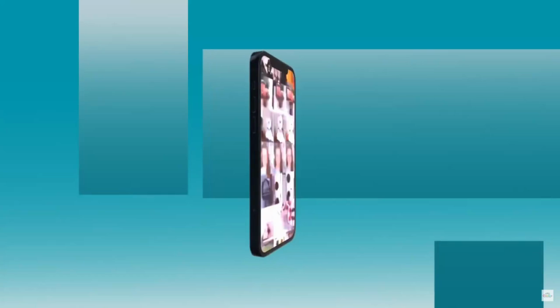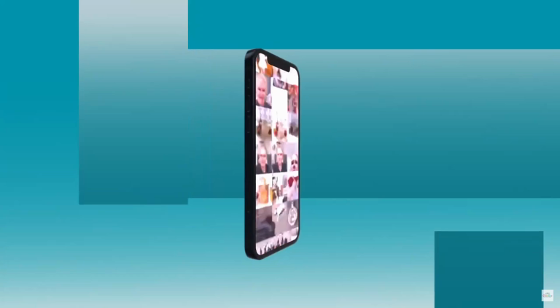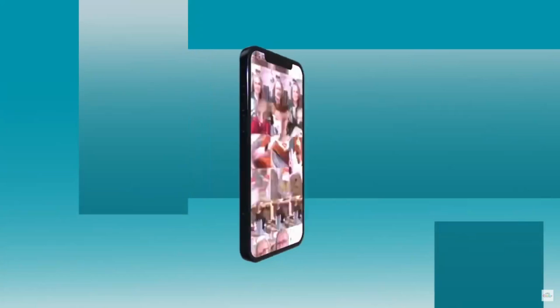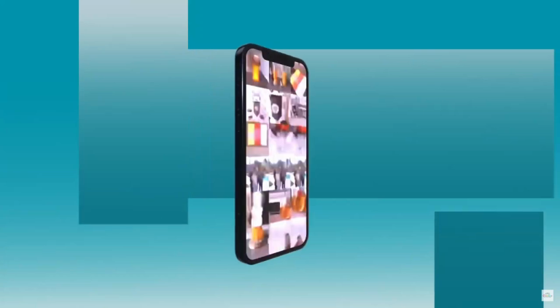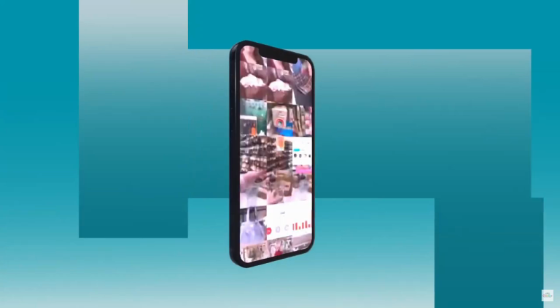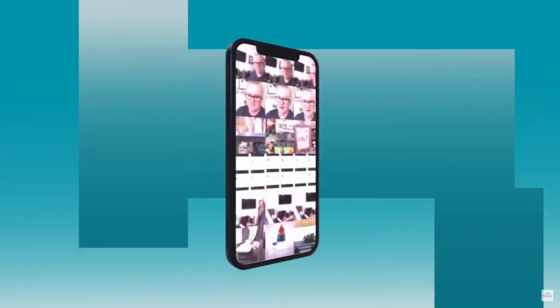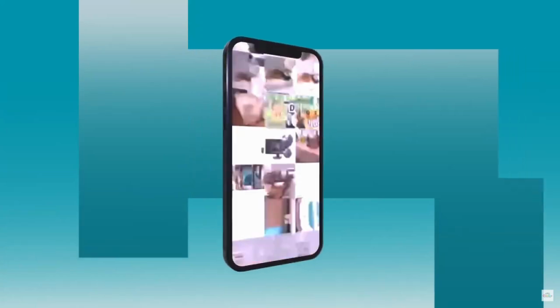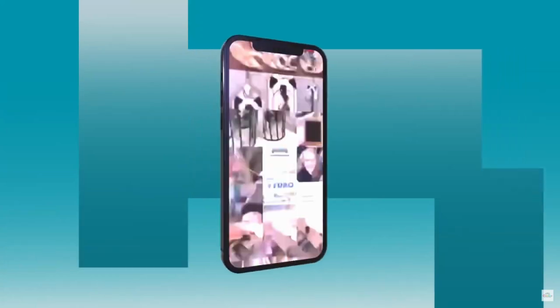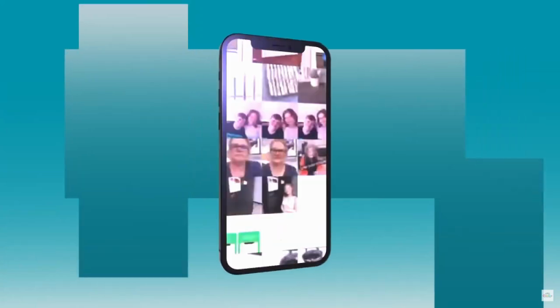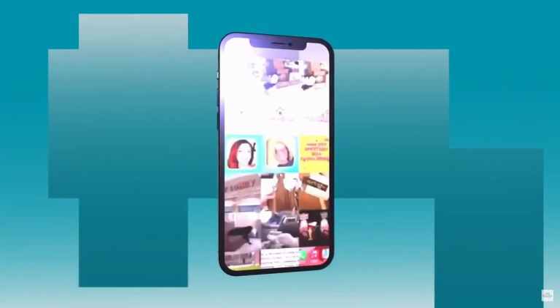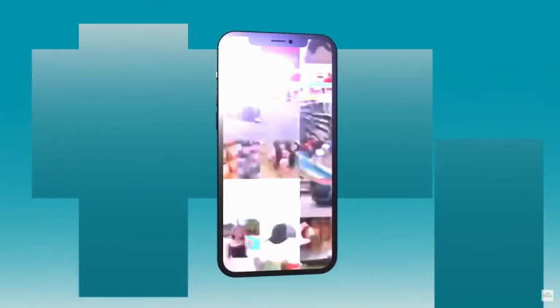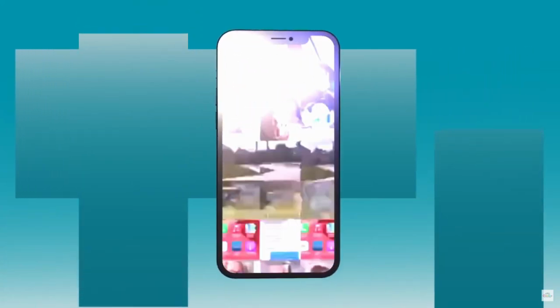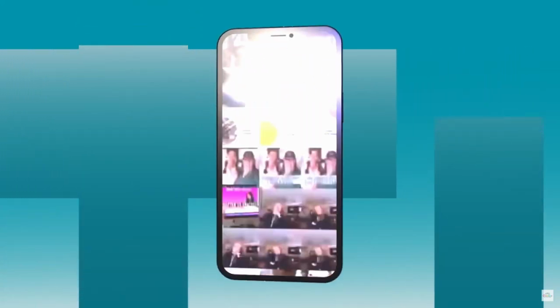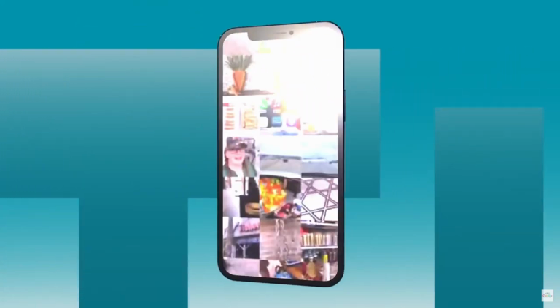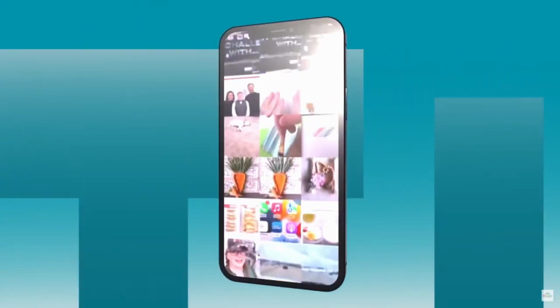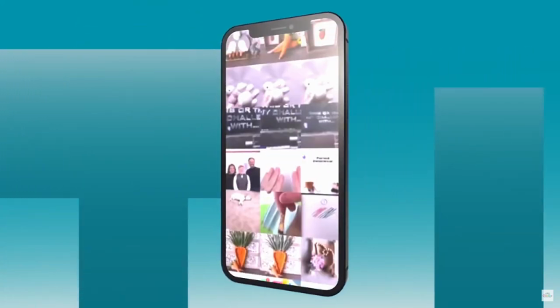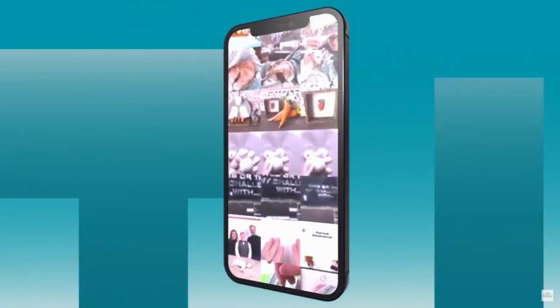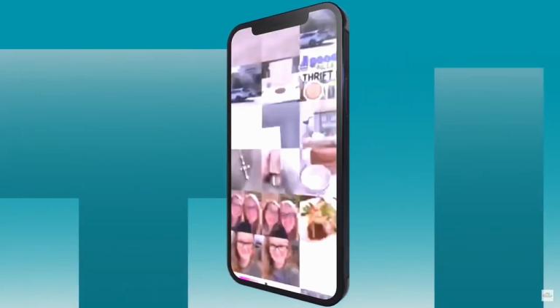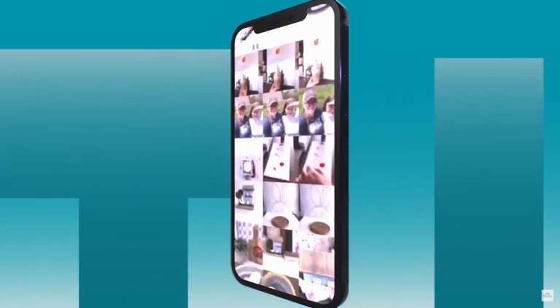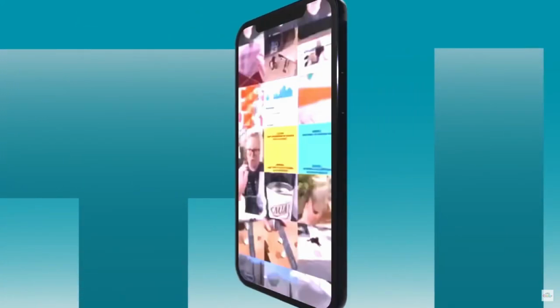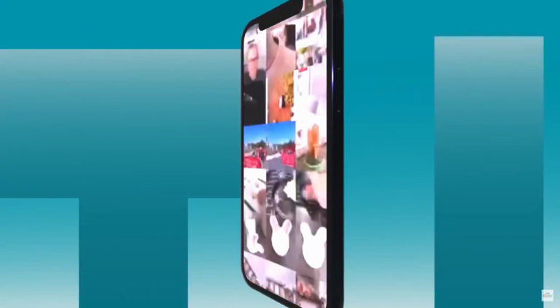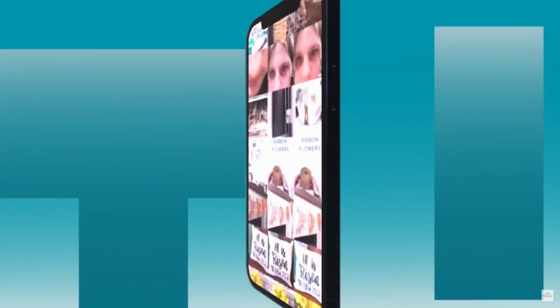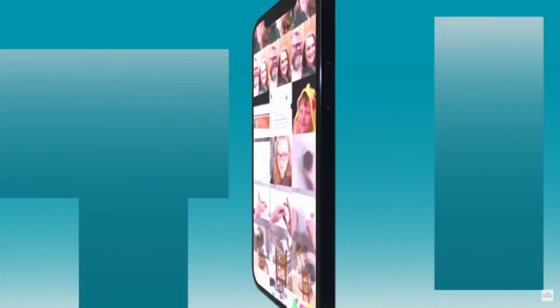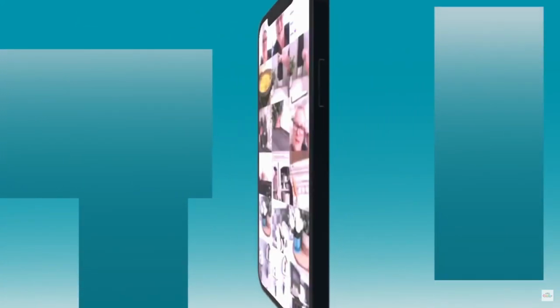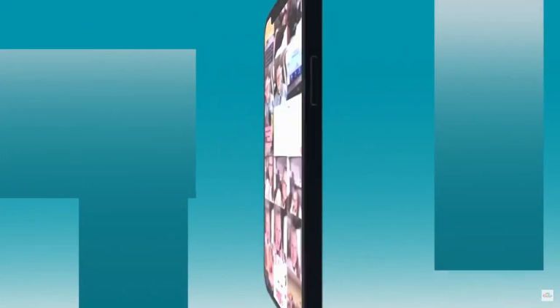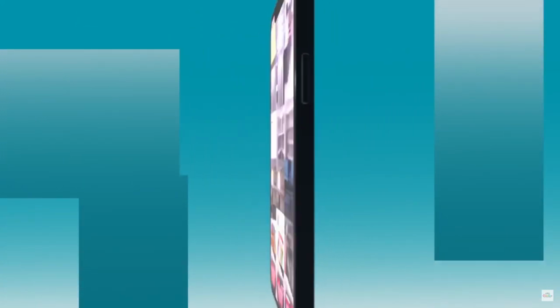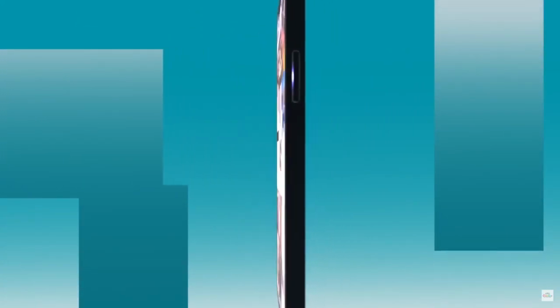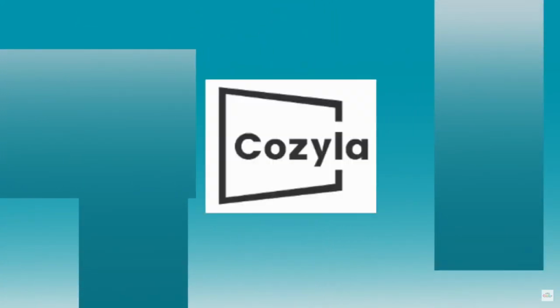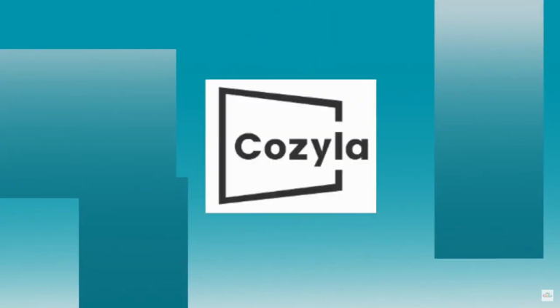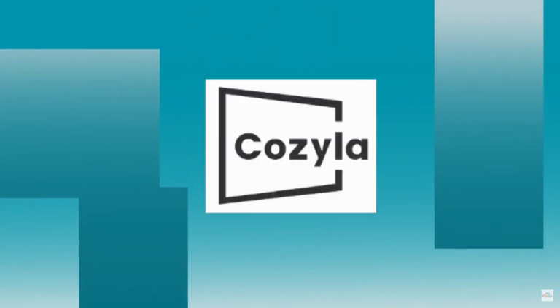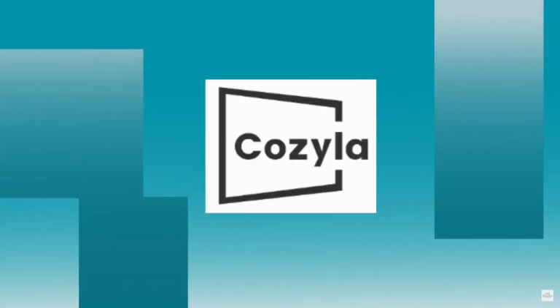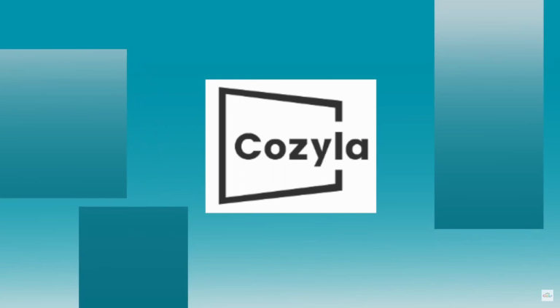Do you have tons and tons of pictures on your phone like I do? If so, you are going to love today's sponsor, Cozyla.